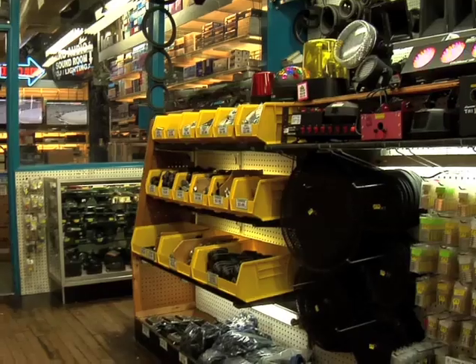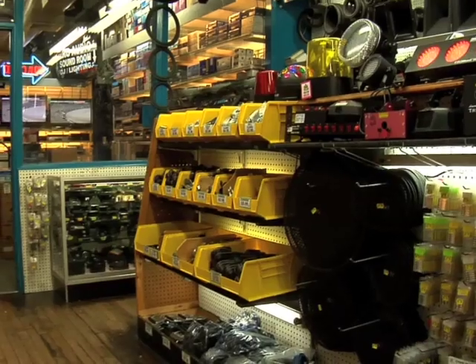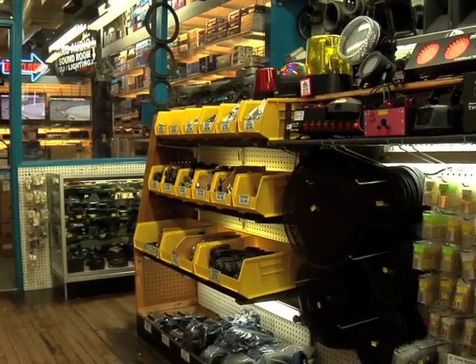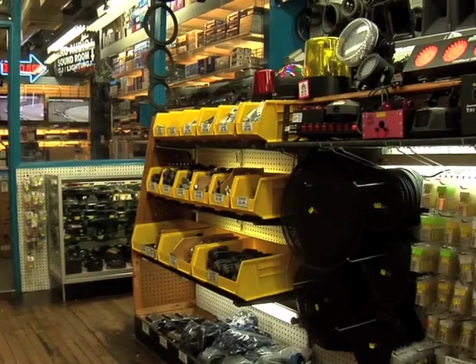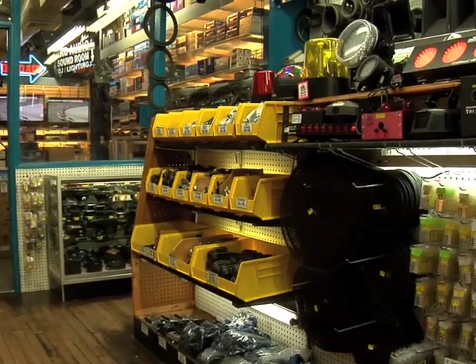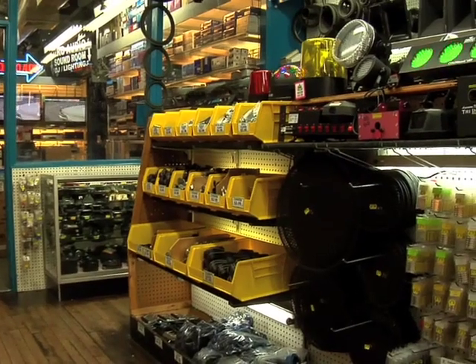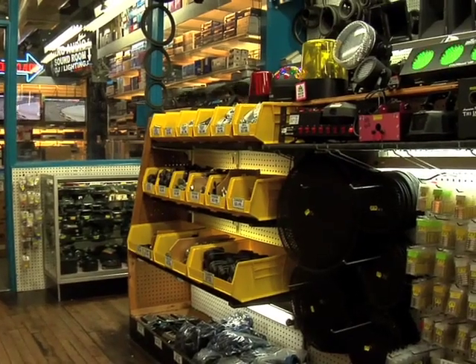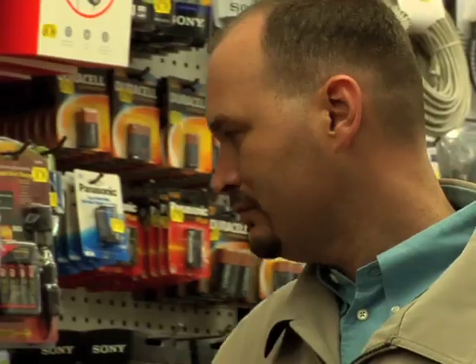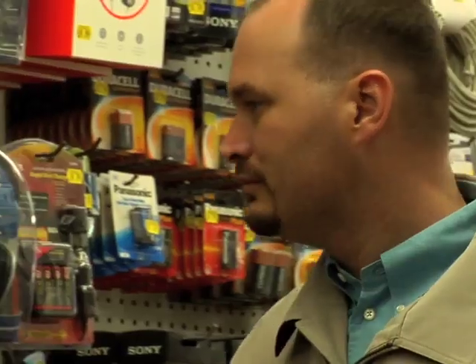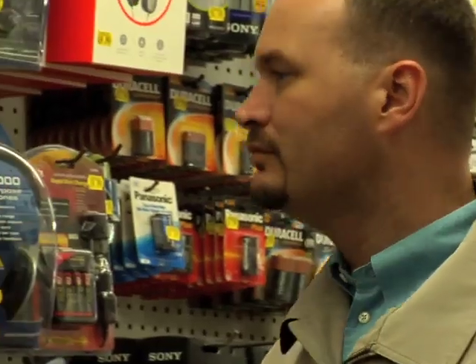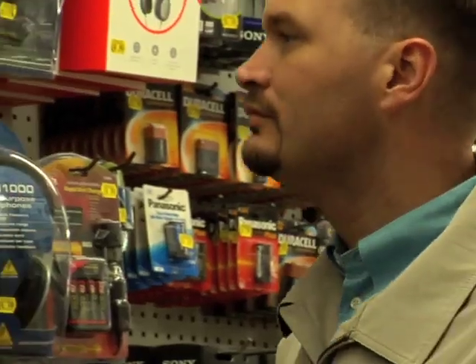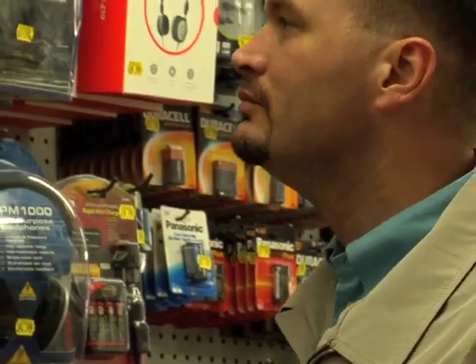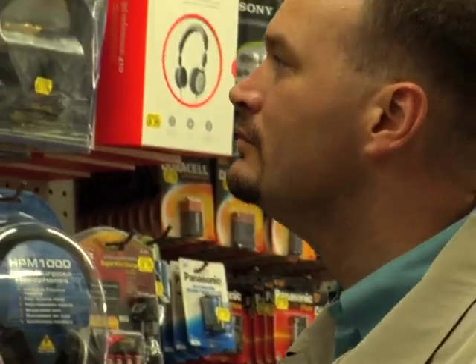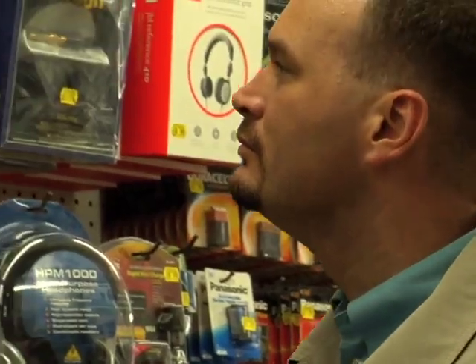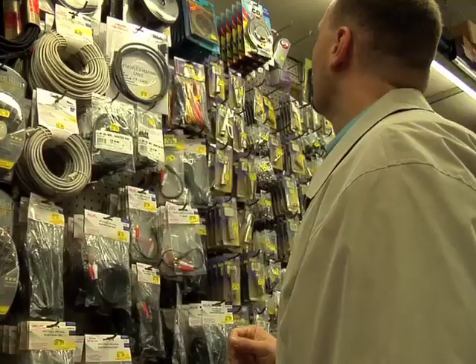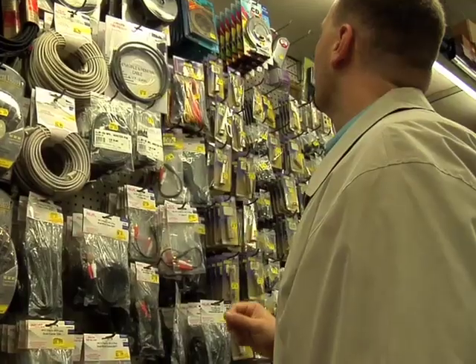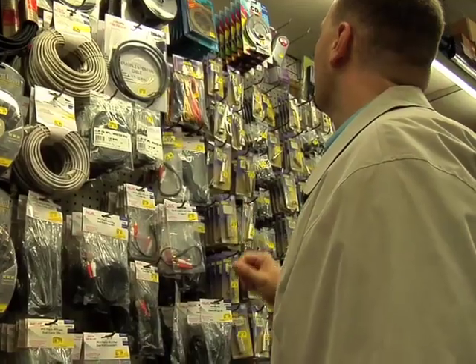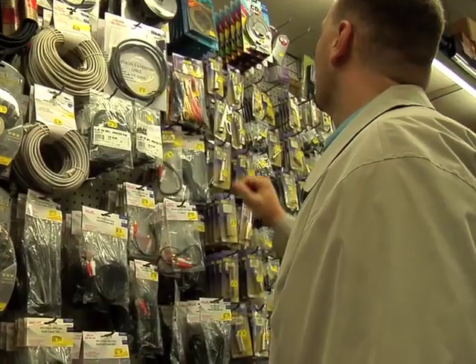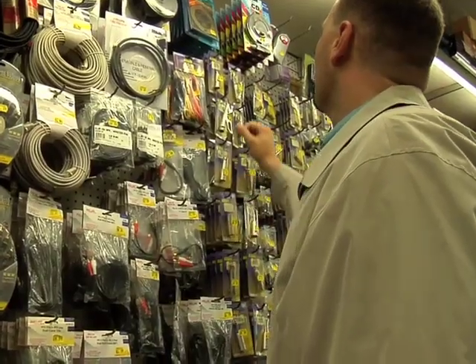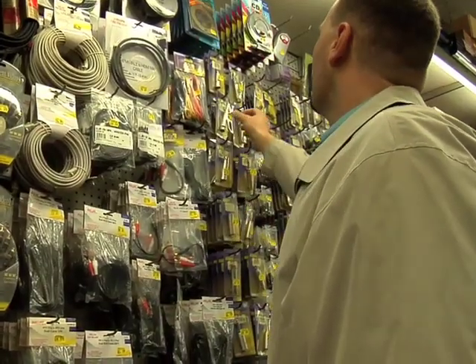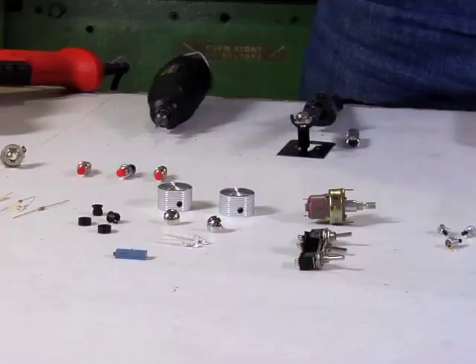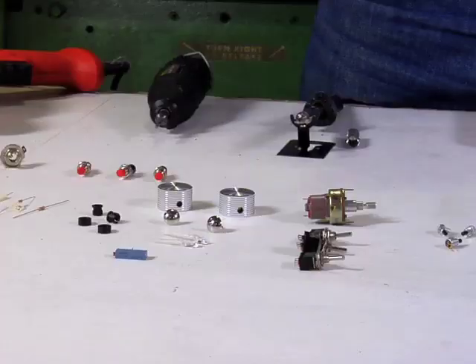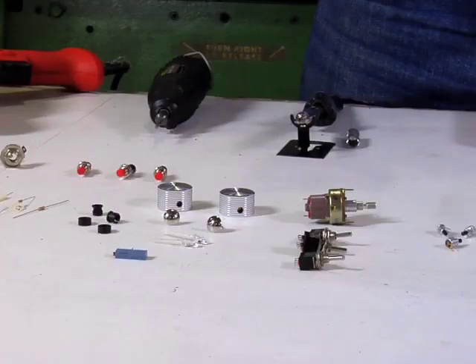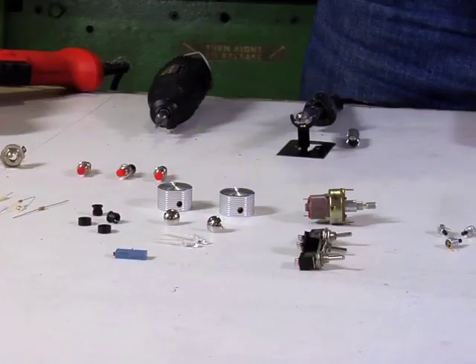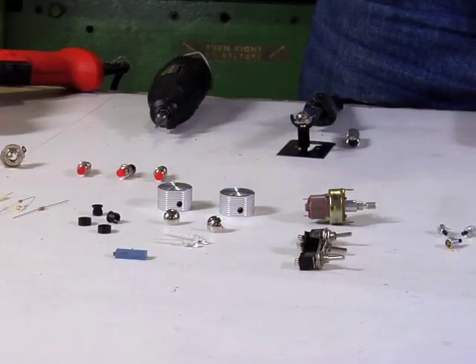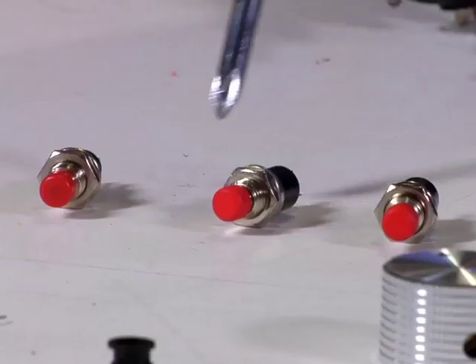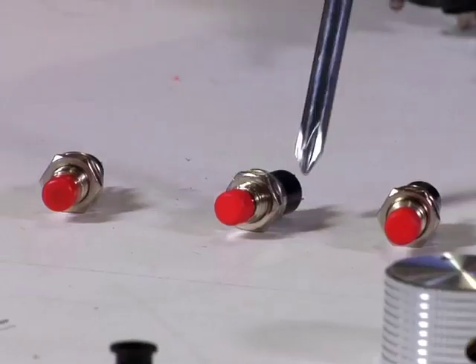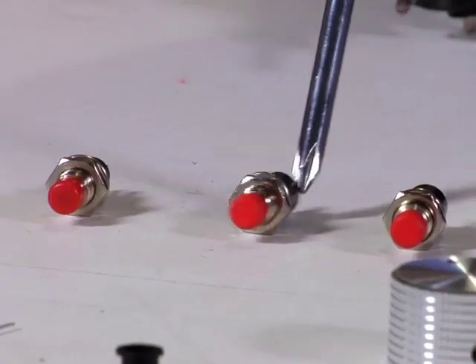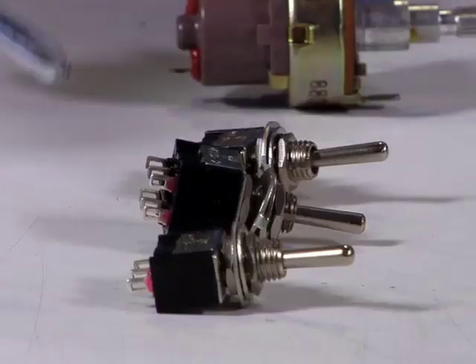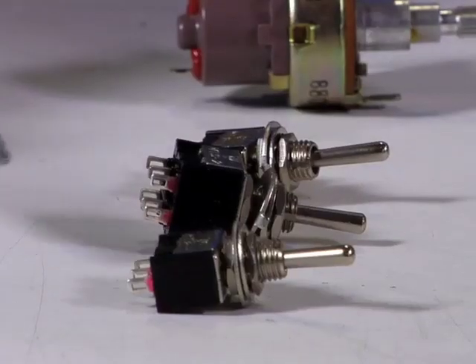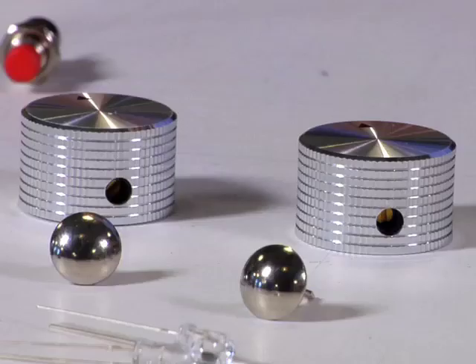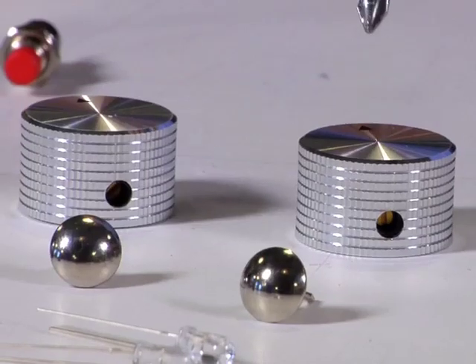Now that you have your tools together, it's time to go to the electronics store in your neighborhood and find some various parts to use. I like to pick up an assortment of buttons, switches, and knobs.